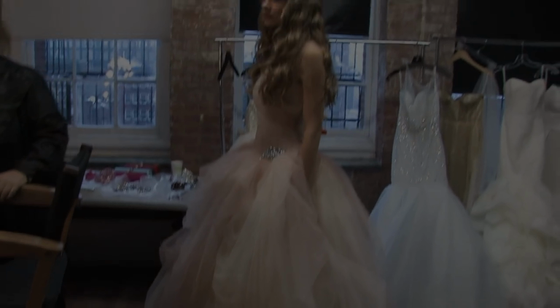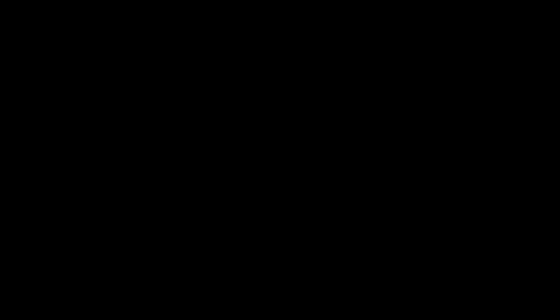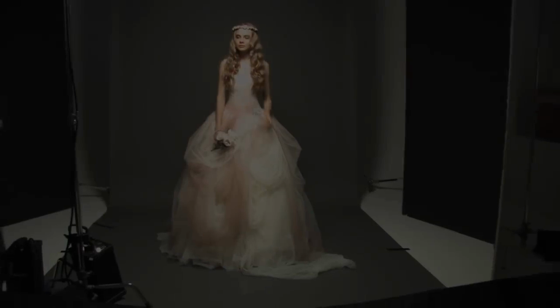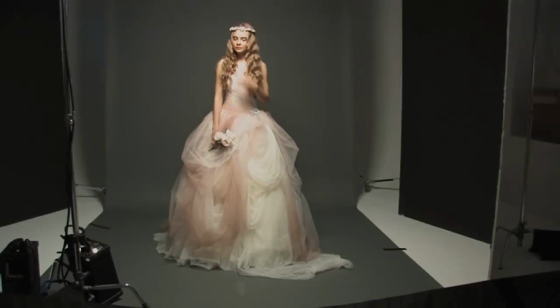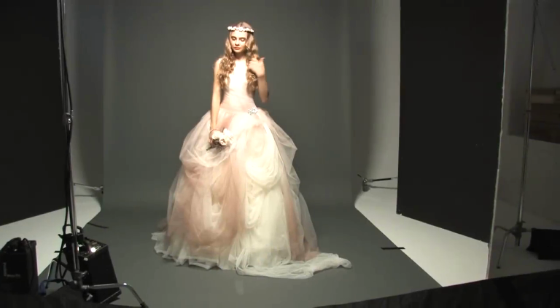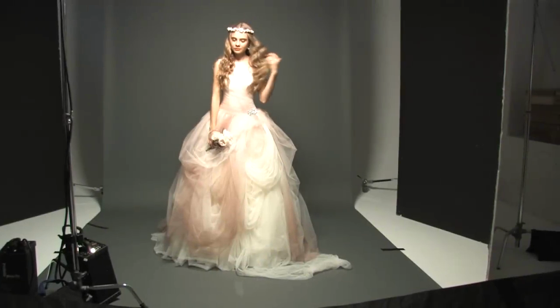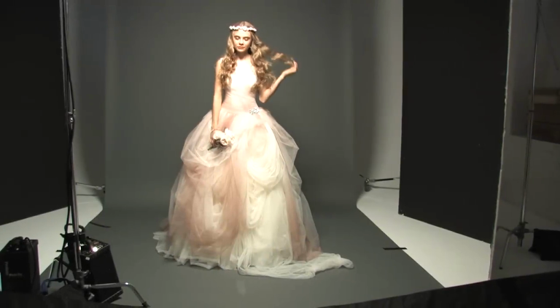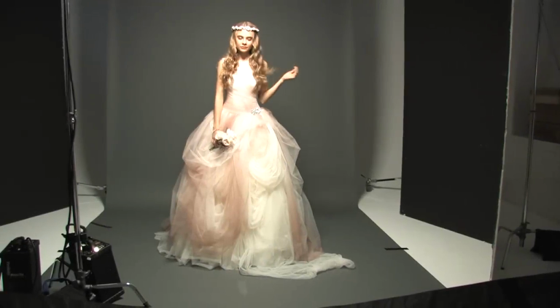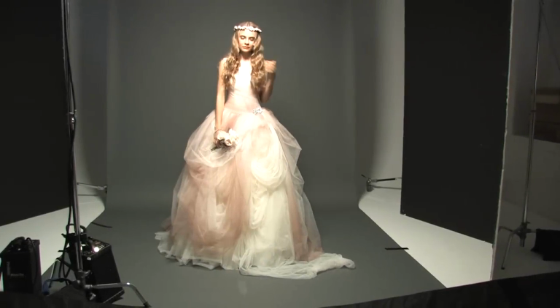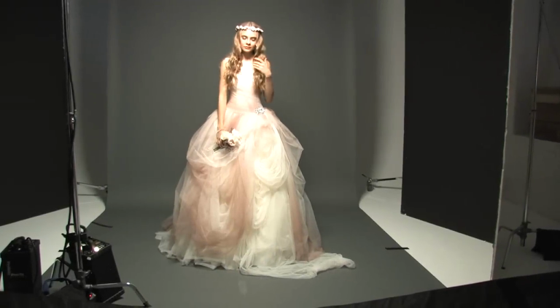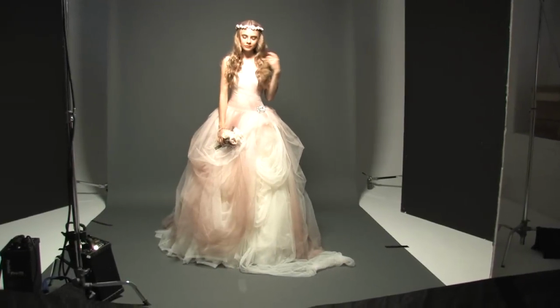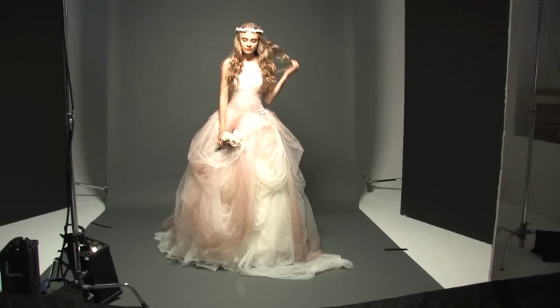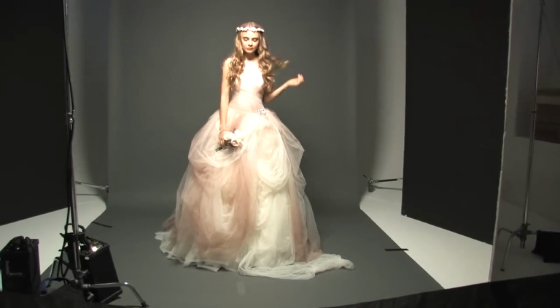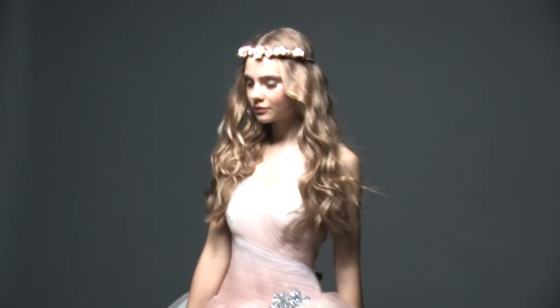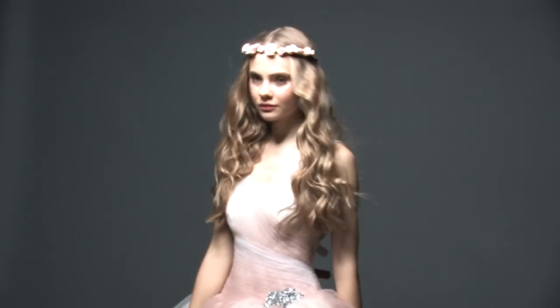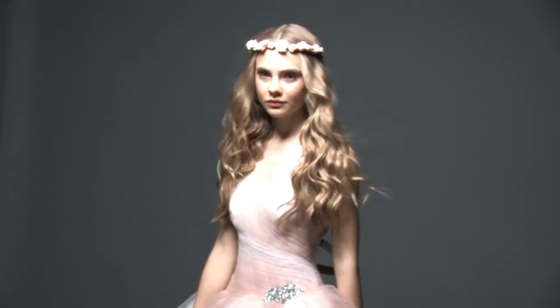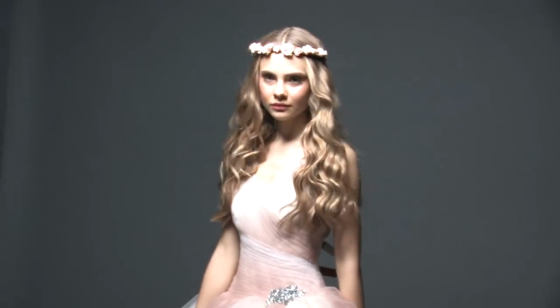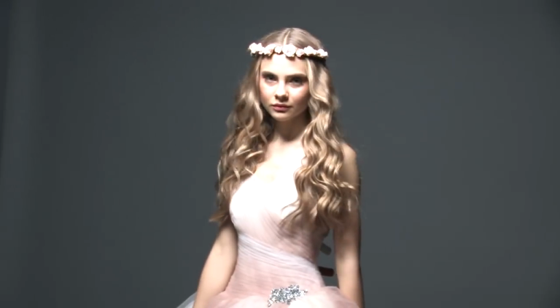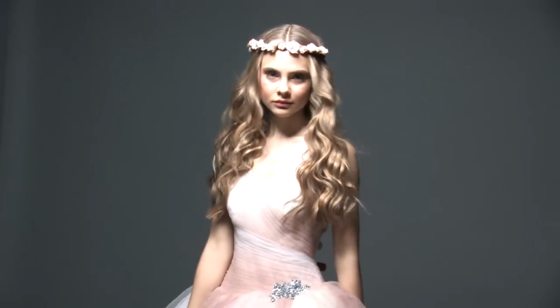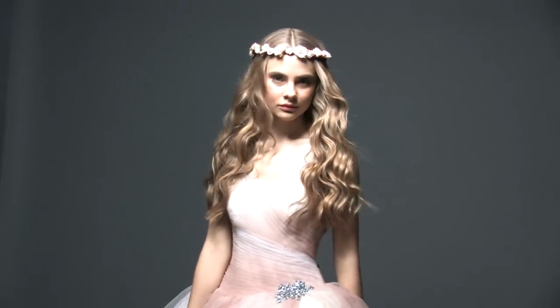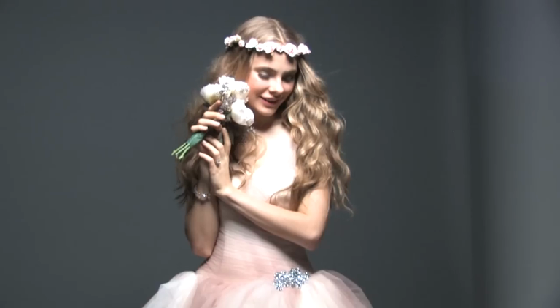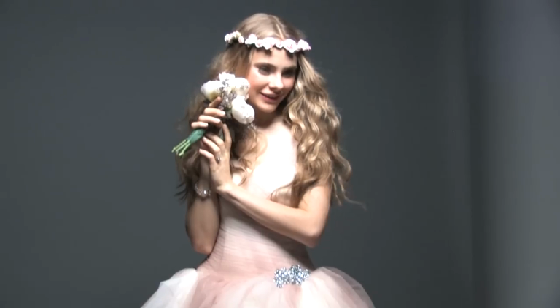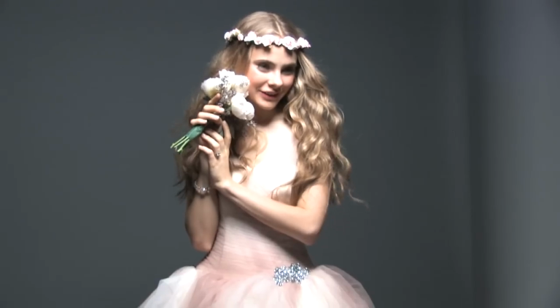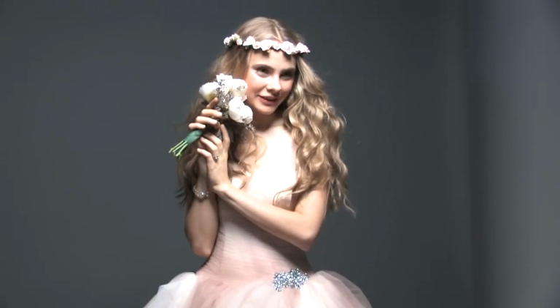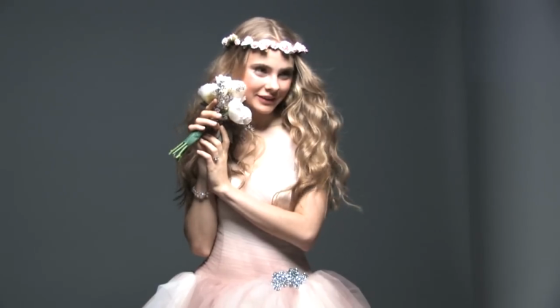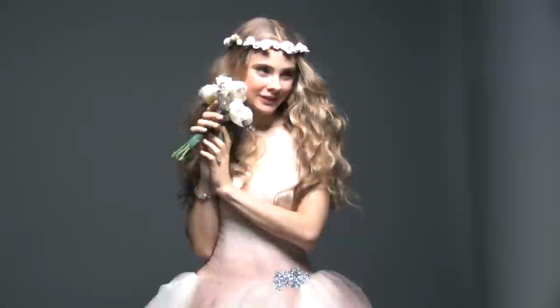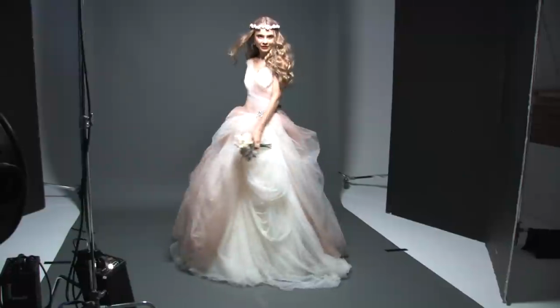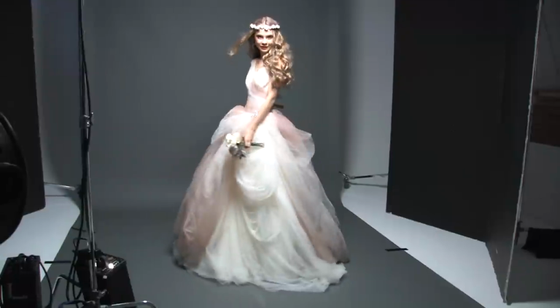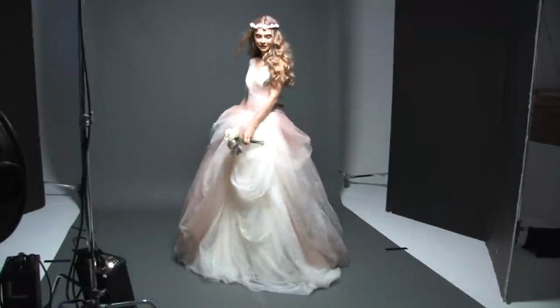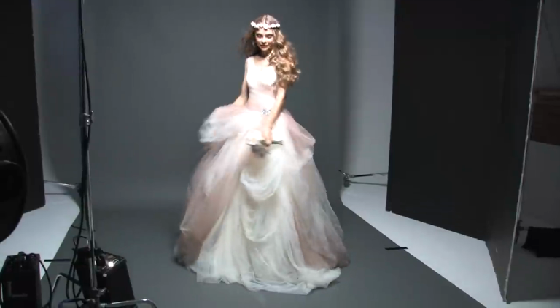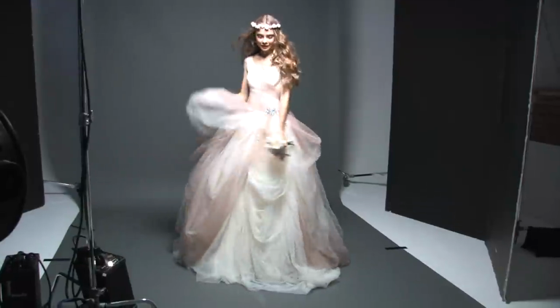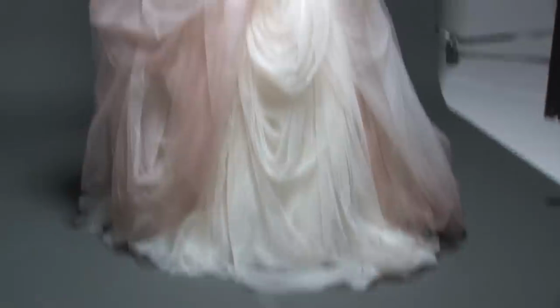She kind of does her own thing. She doesn't always follow the rules — hence the pink, the blush.